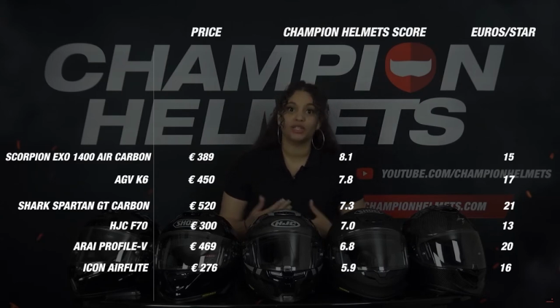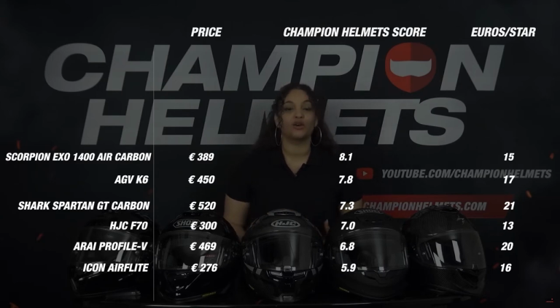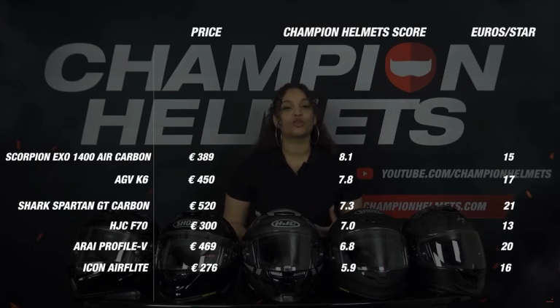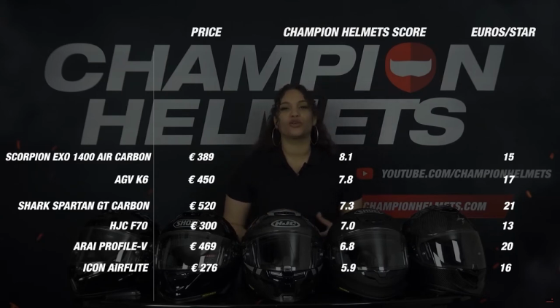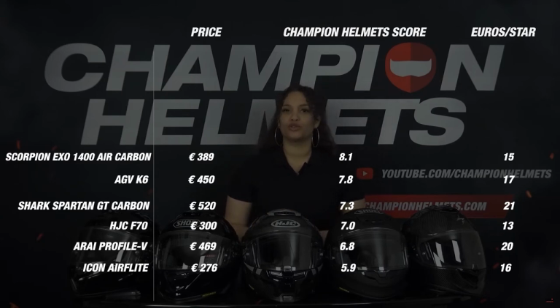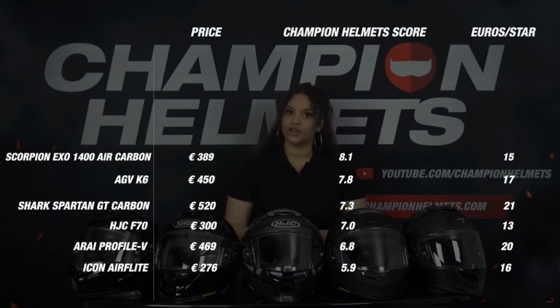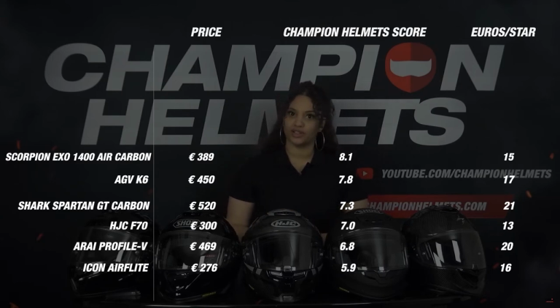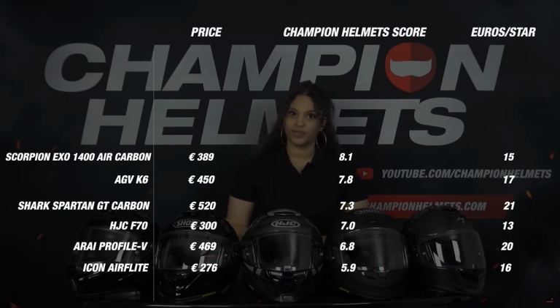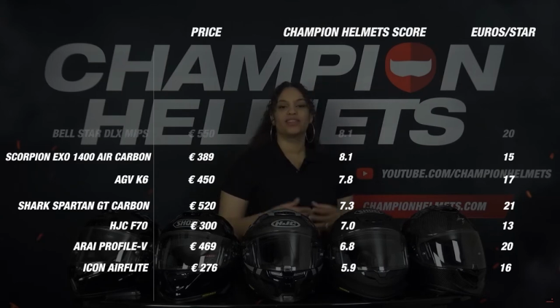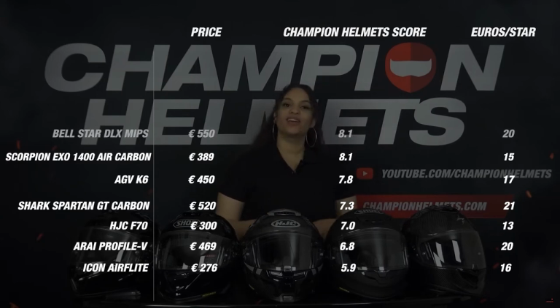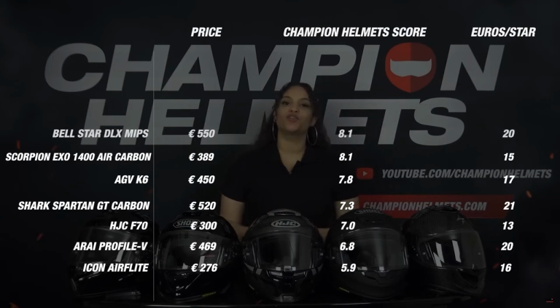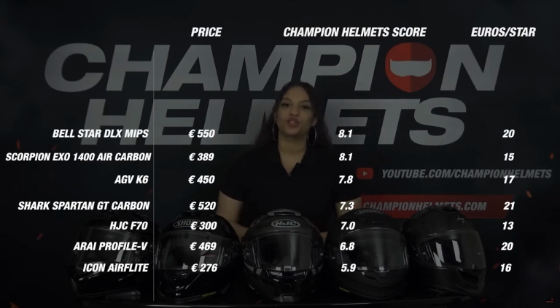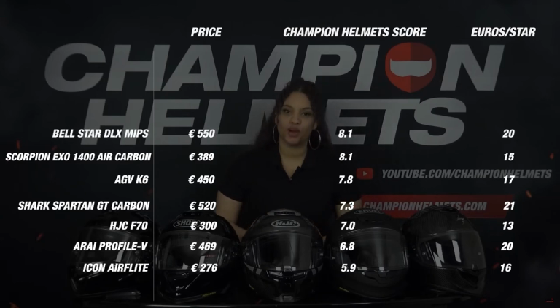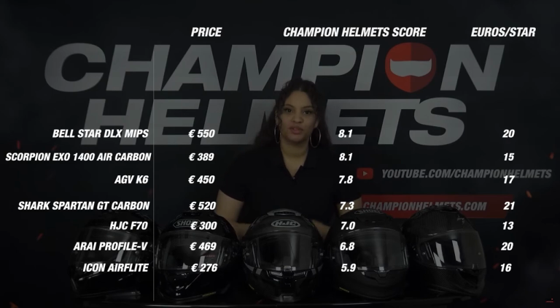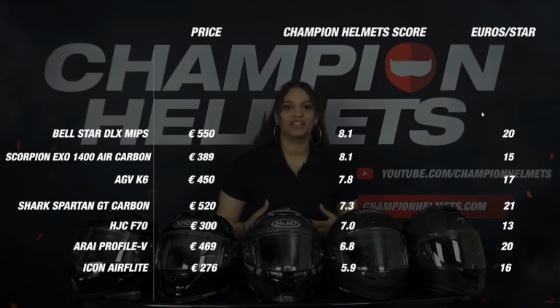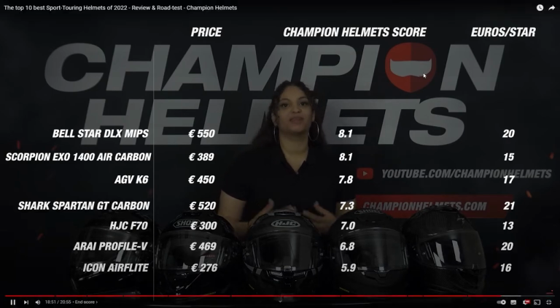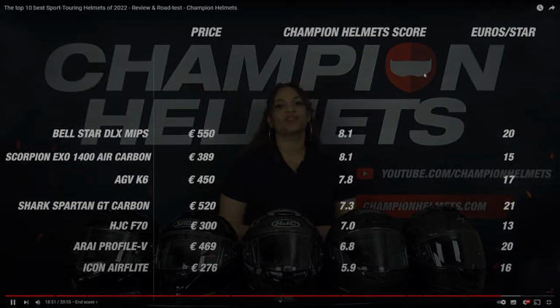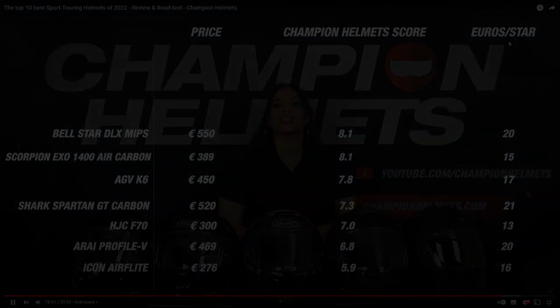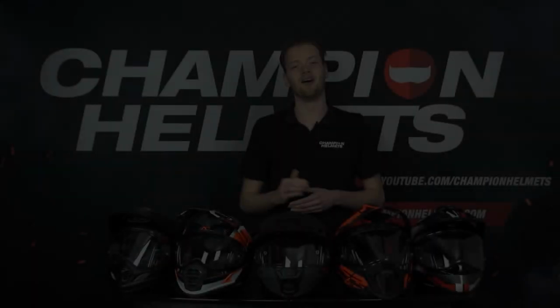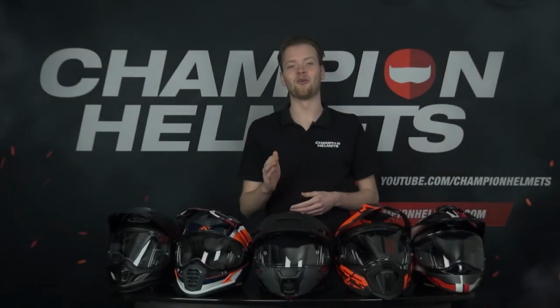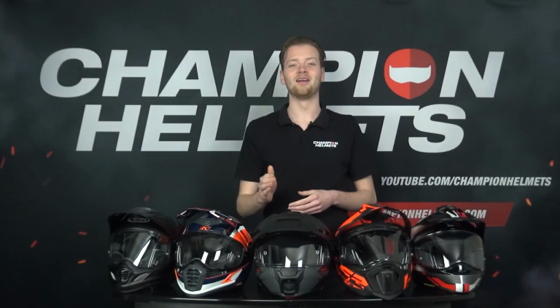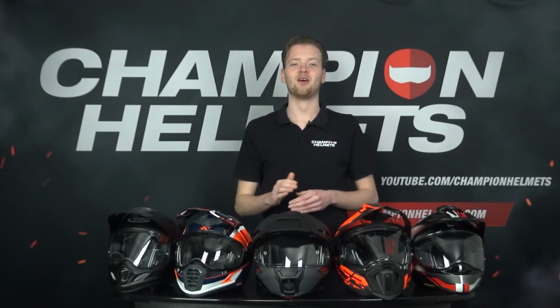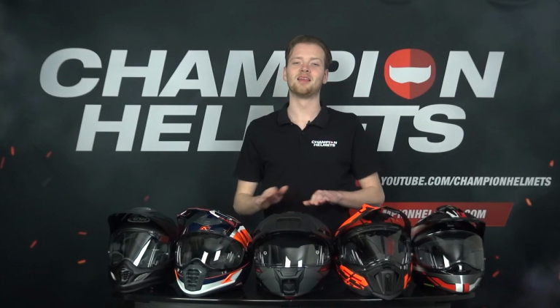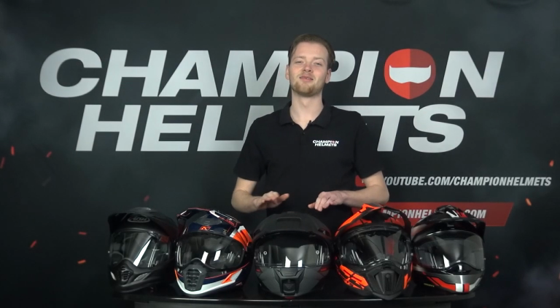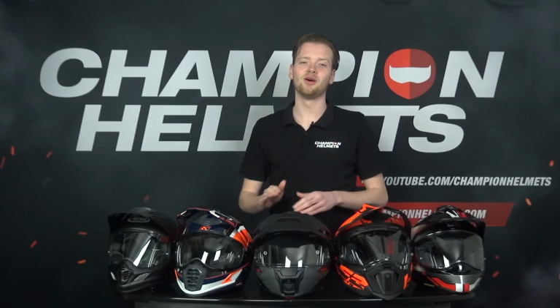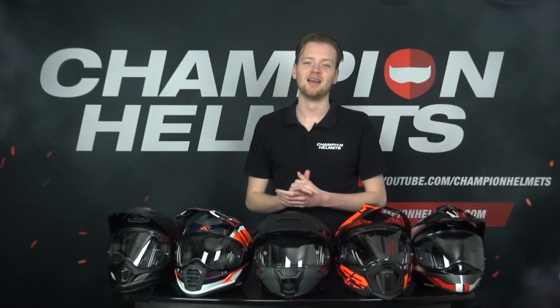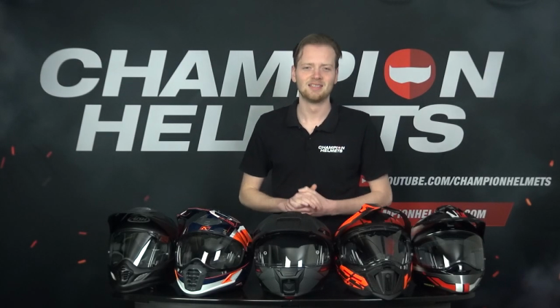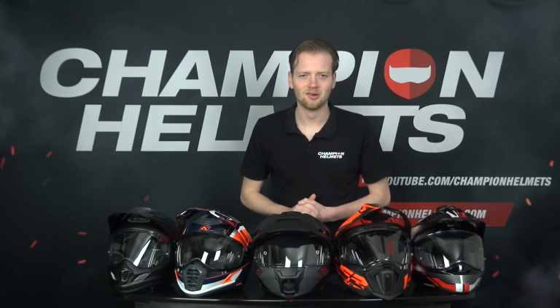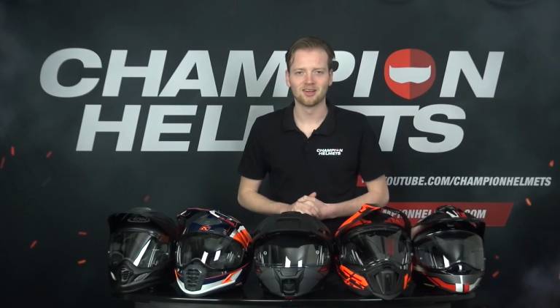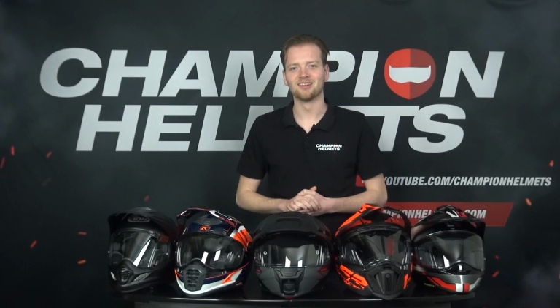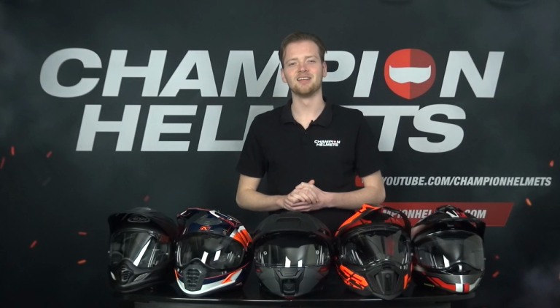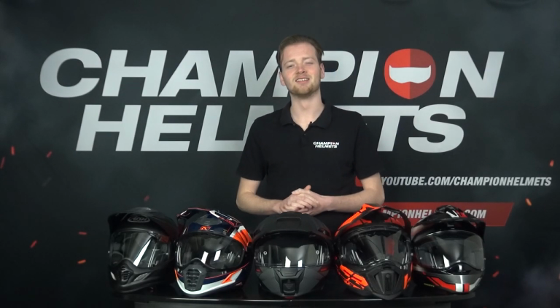So if you appreciate this effort, hit that like button and subscribe to our channel. Let's have a look at our contenders.